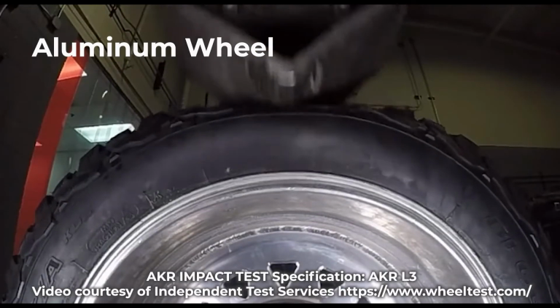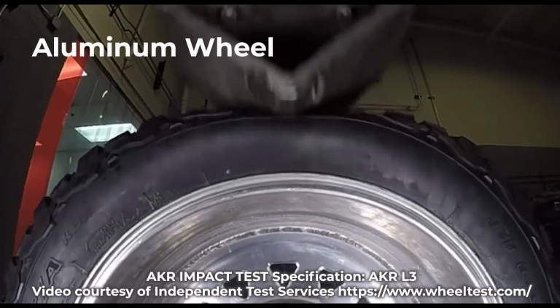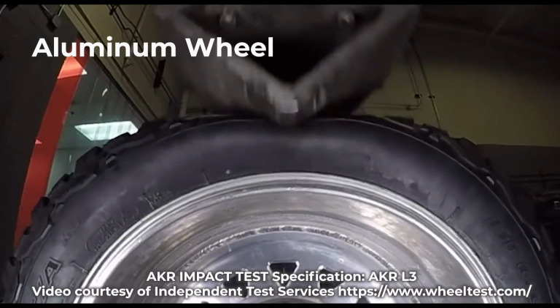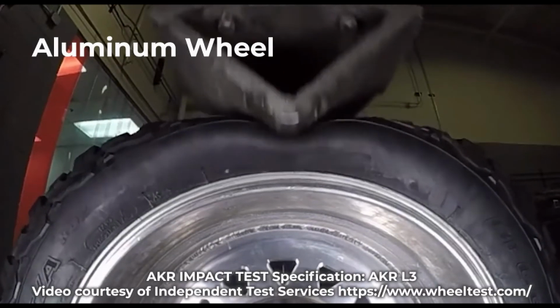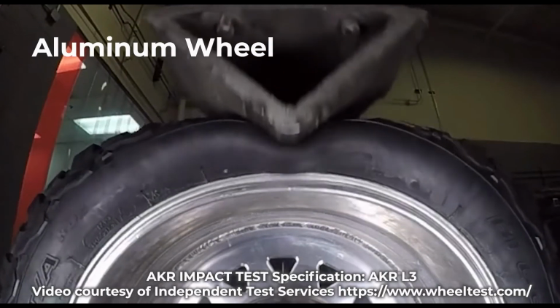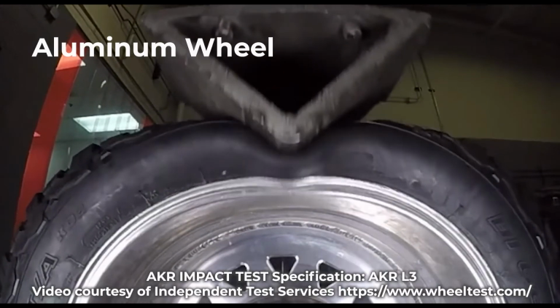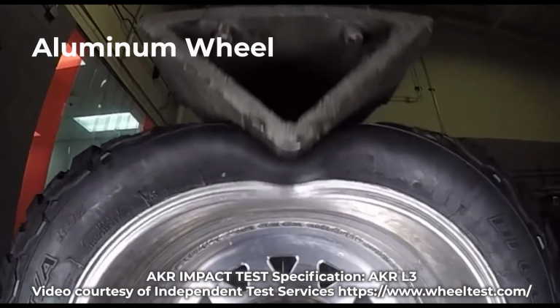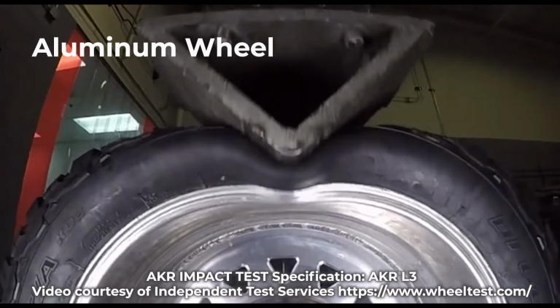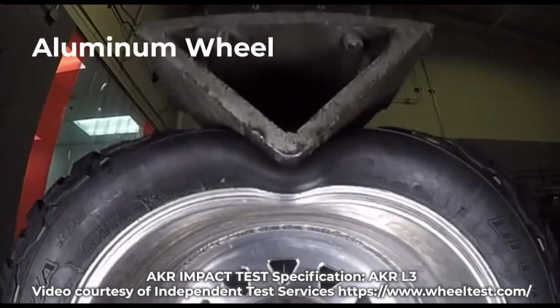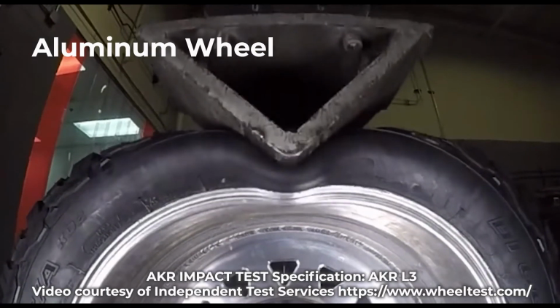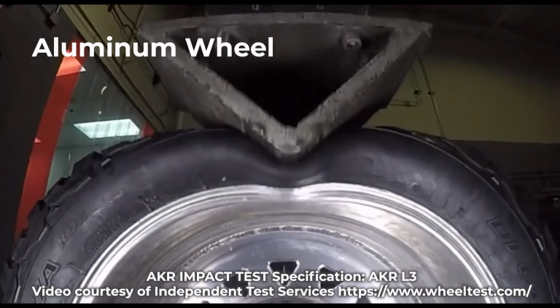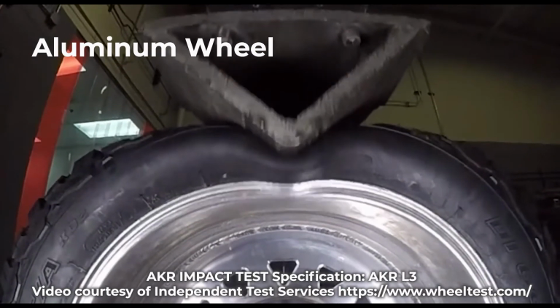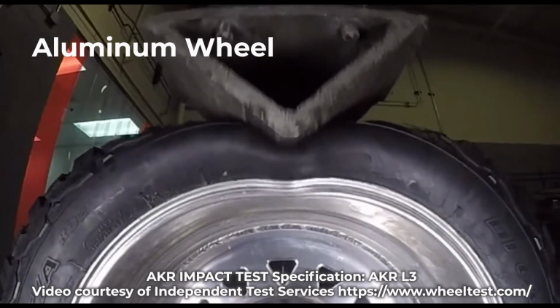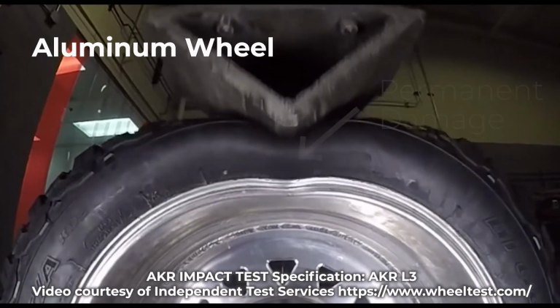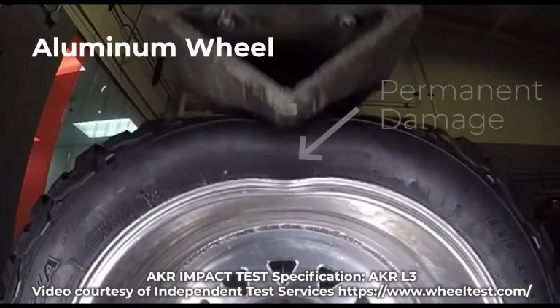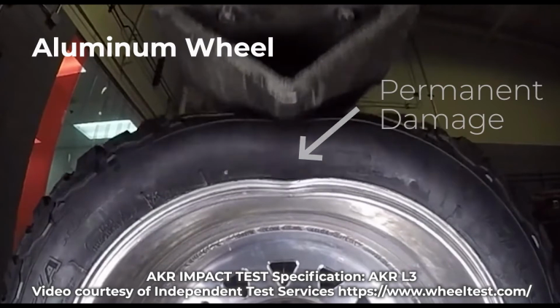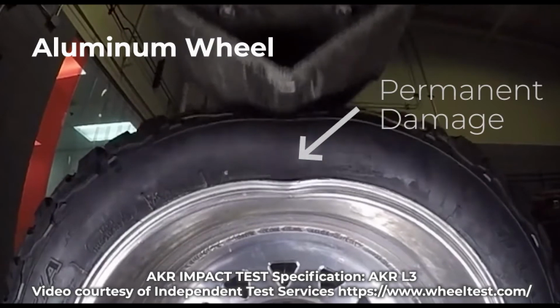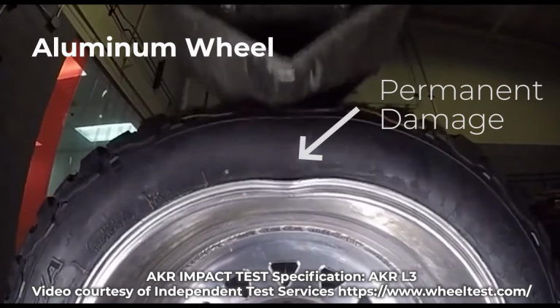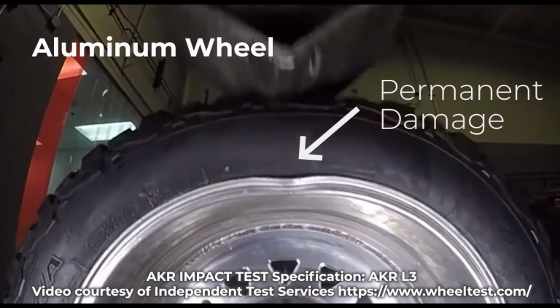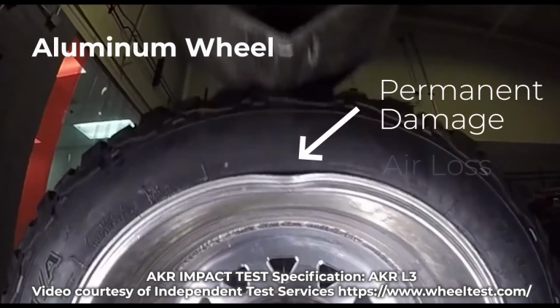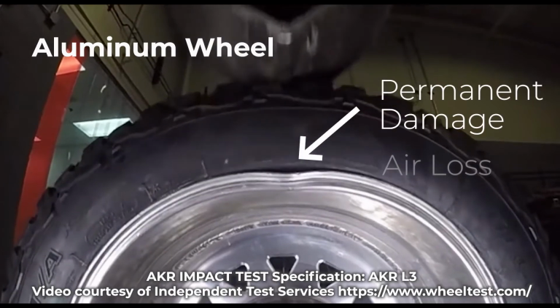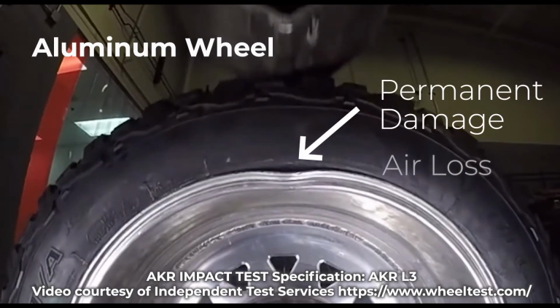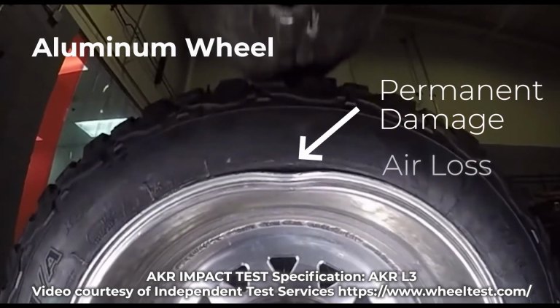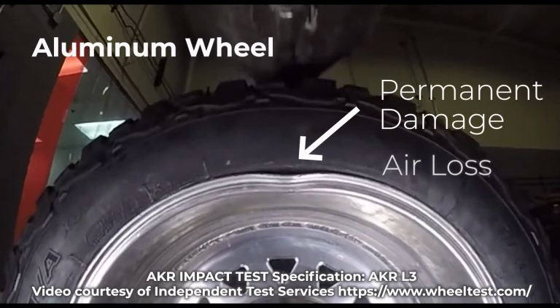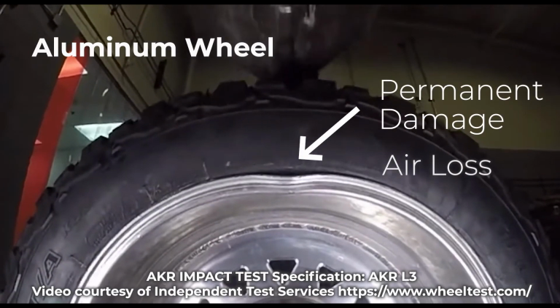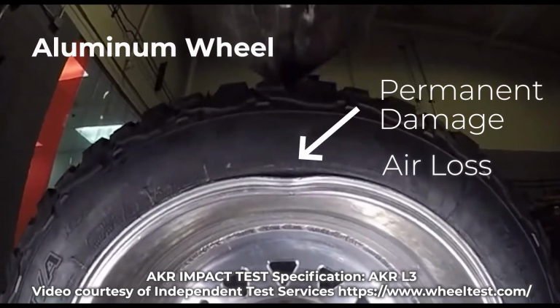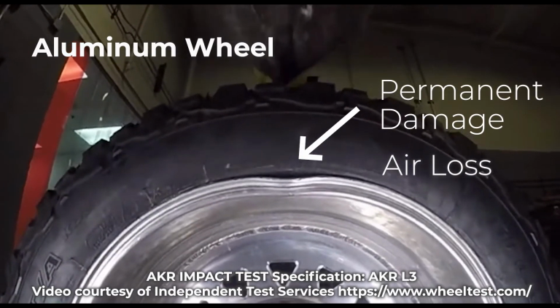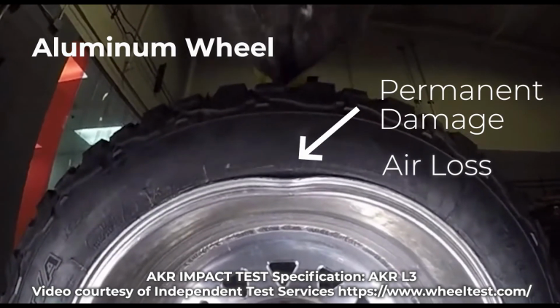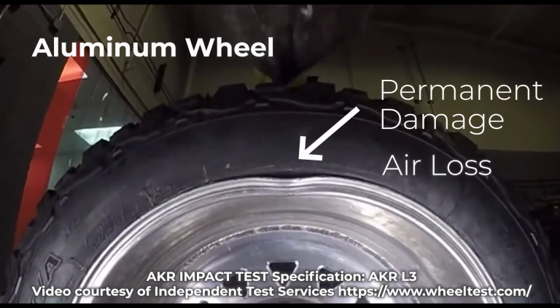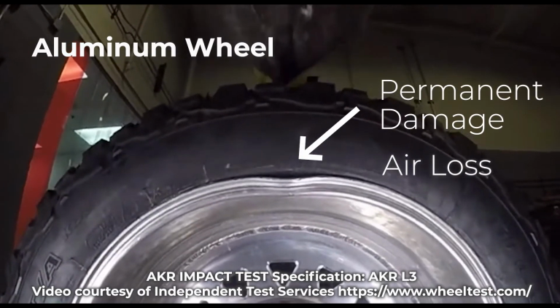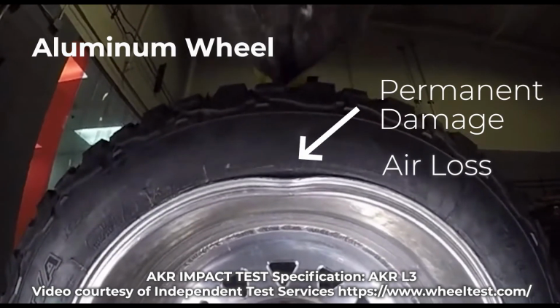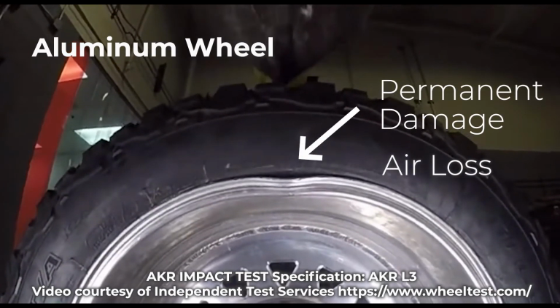The aluminum wheel sustained a permanent dent and a loss of air, ultimately failing the test.